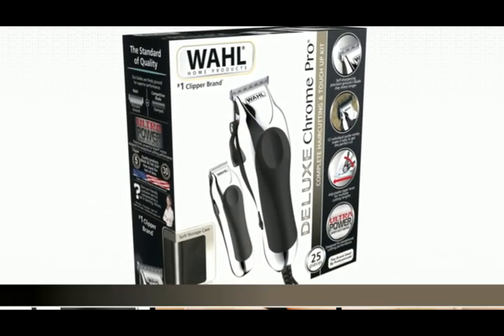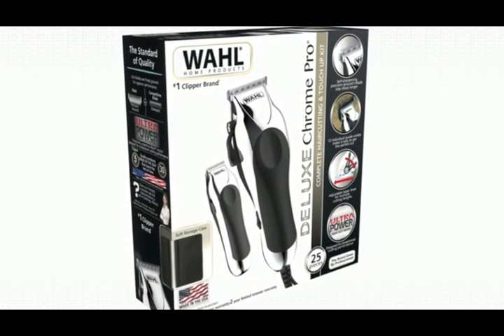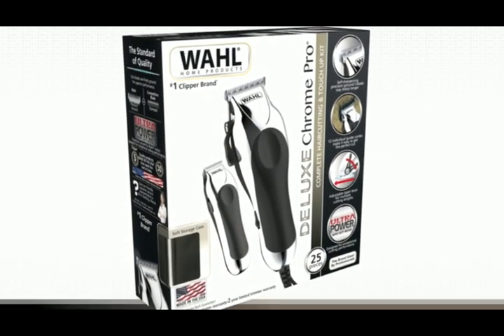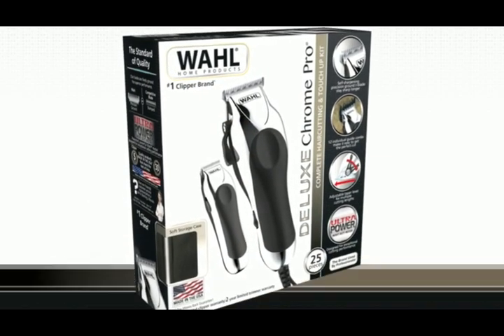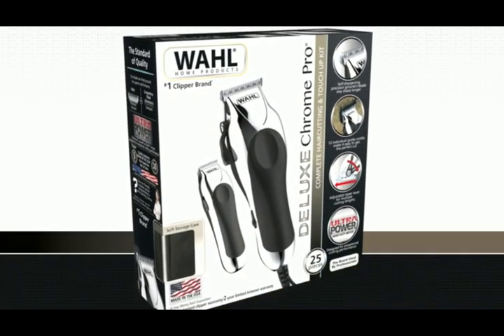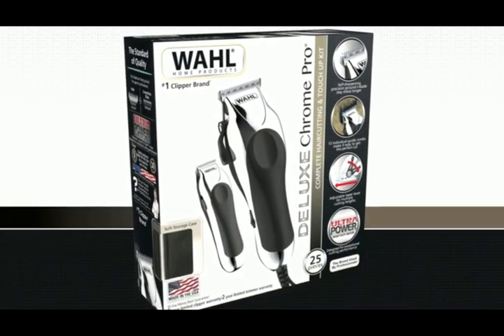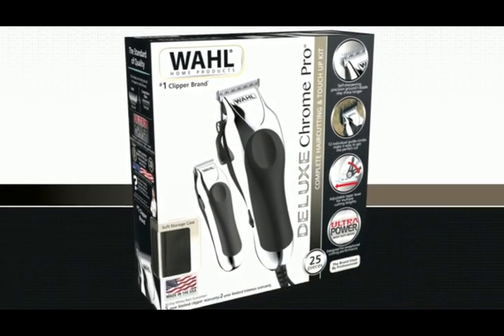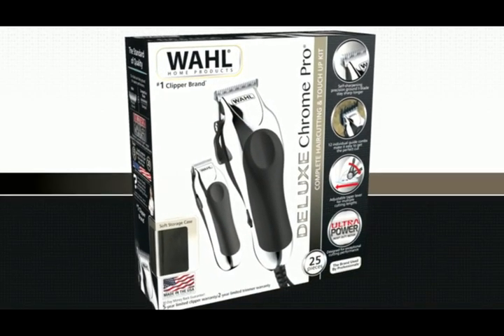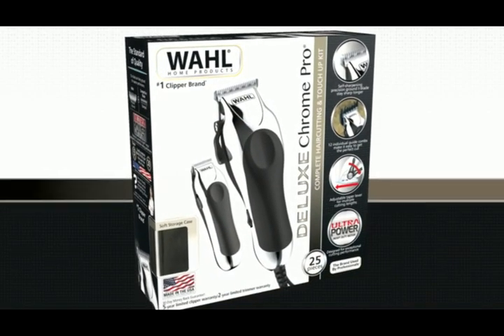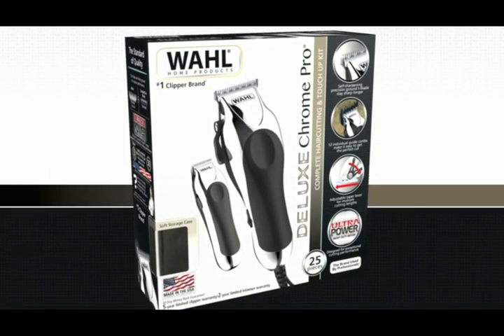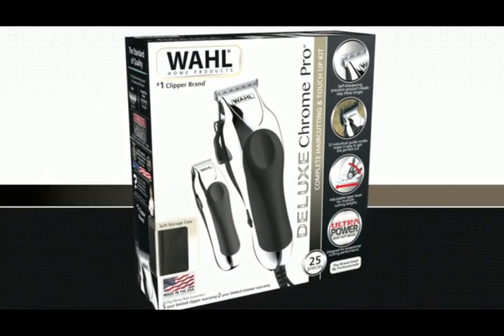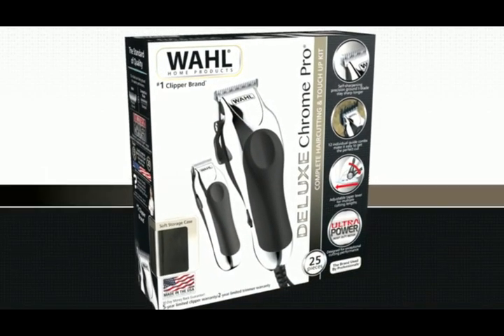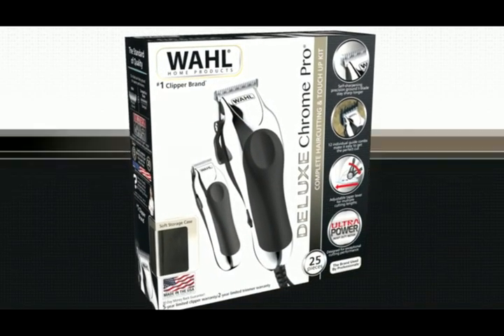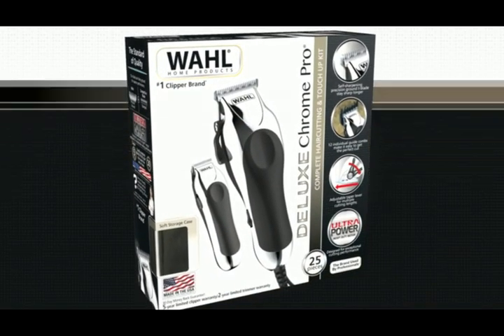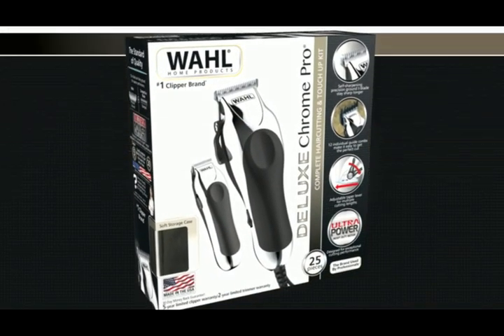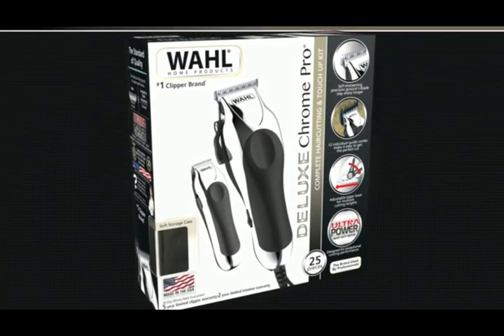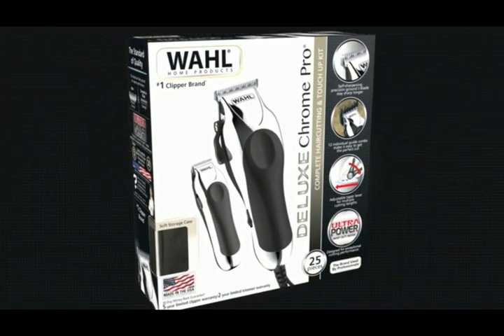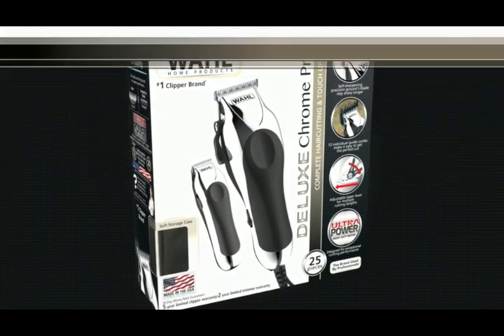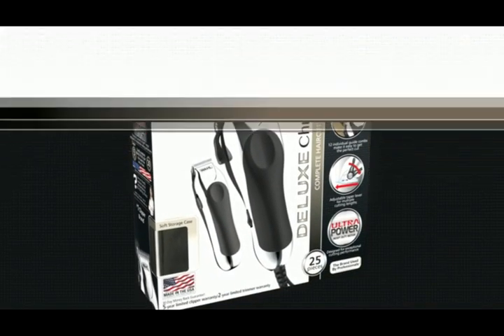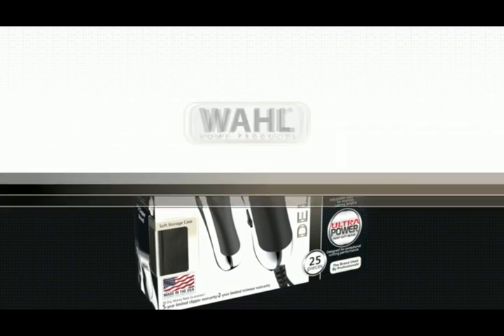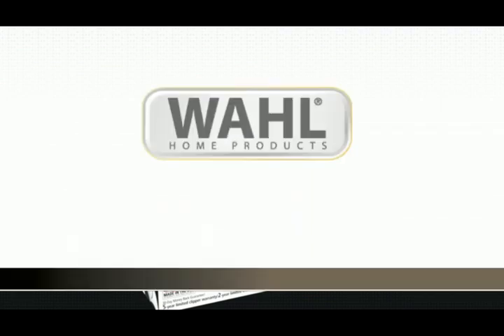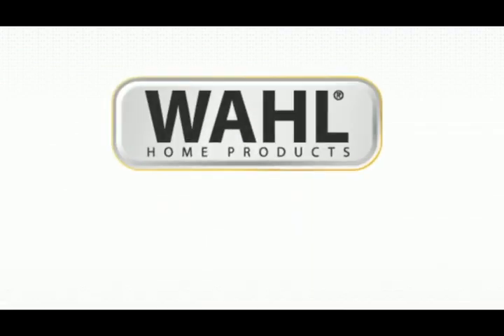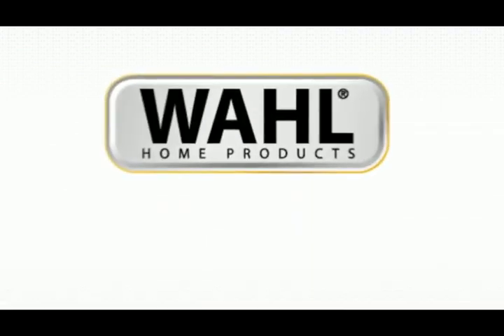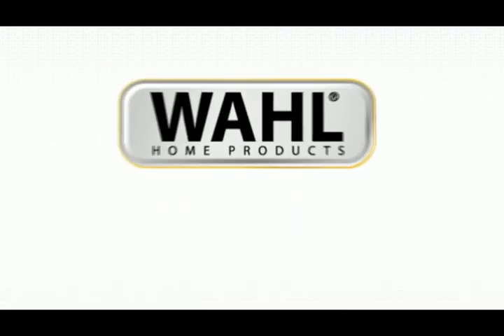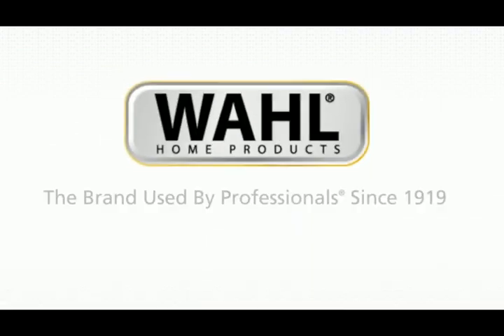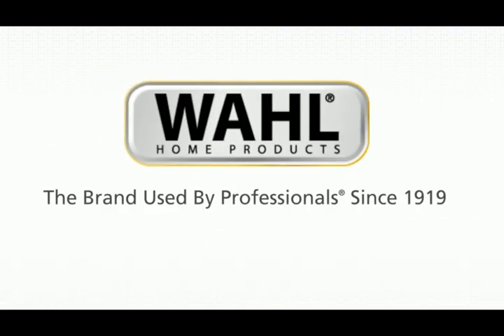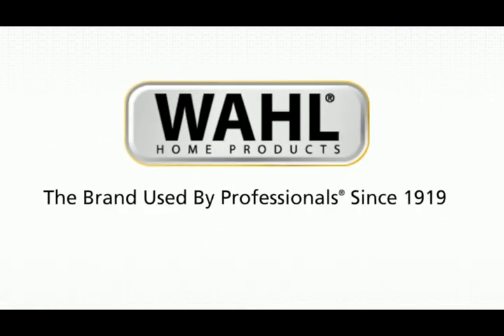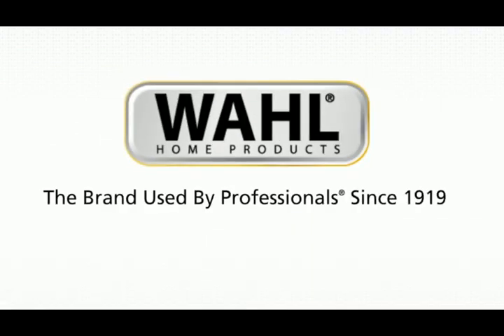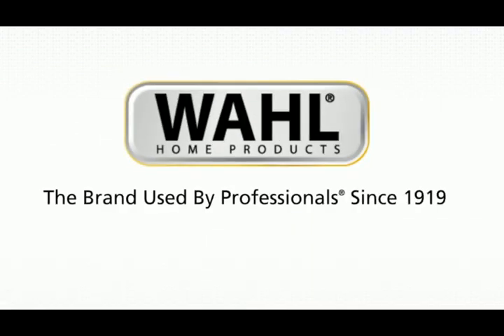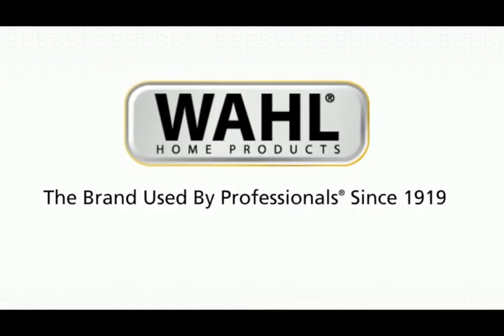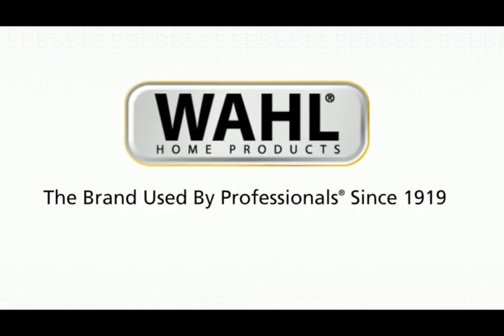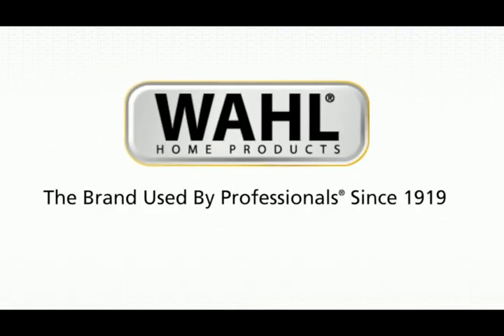Pick up your own Deluxe Chrome Pro Kit today! Wahl, the brand used by professionals since 1919.